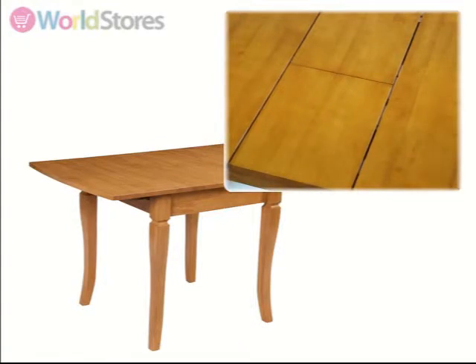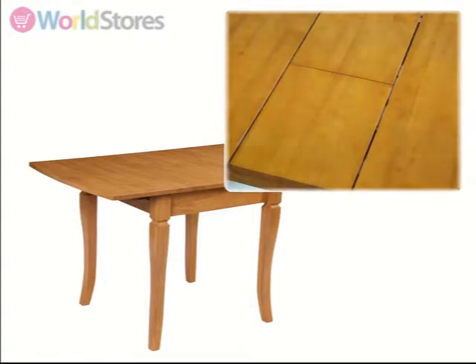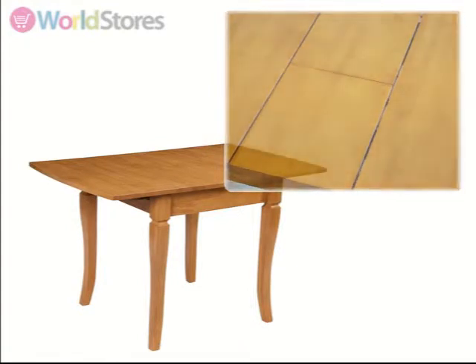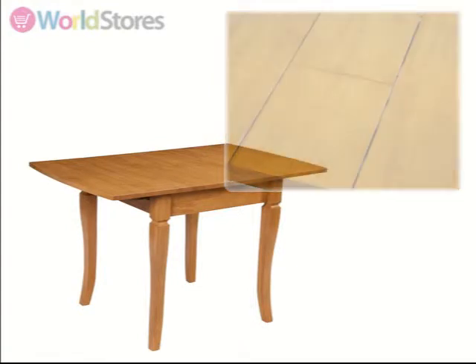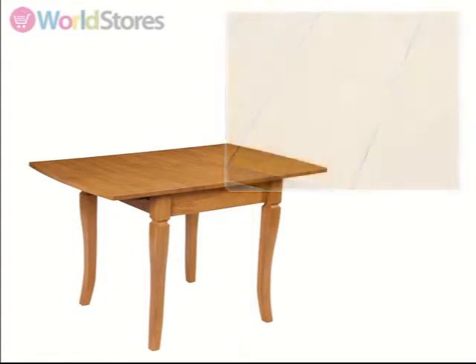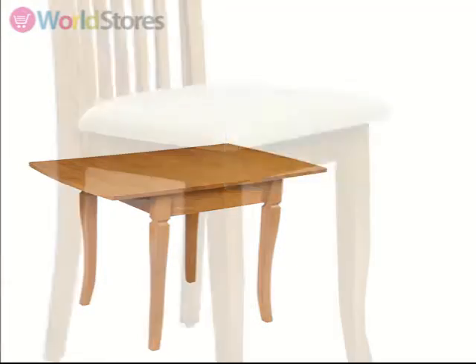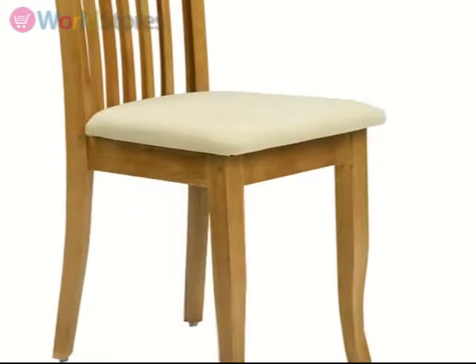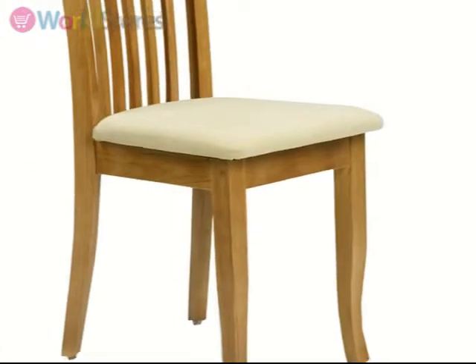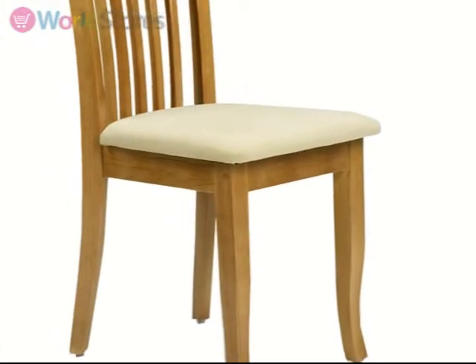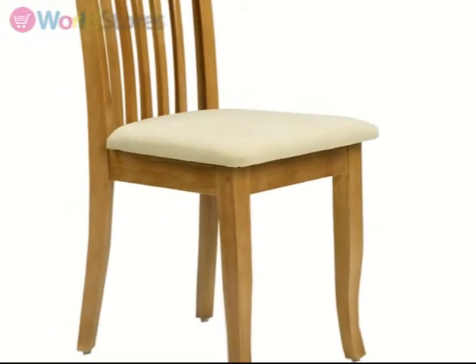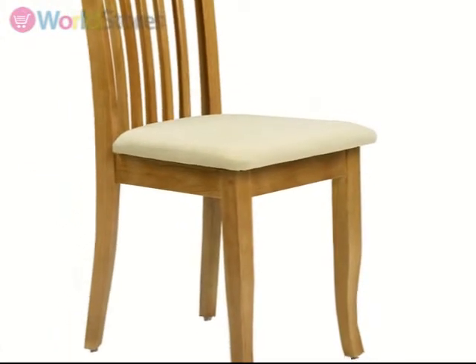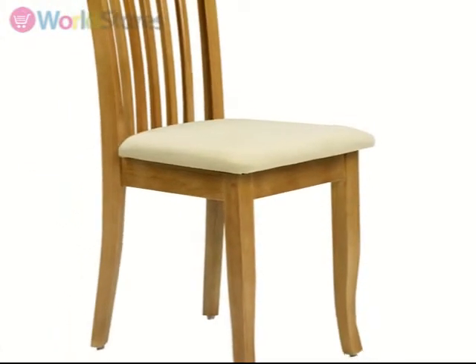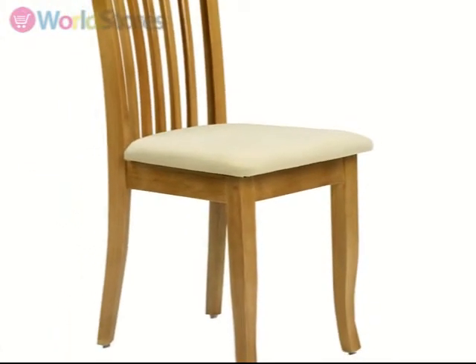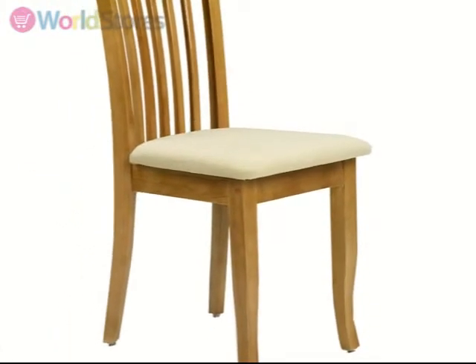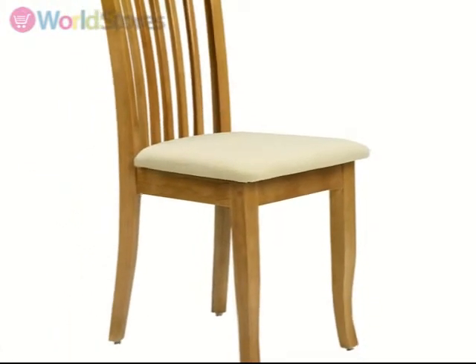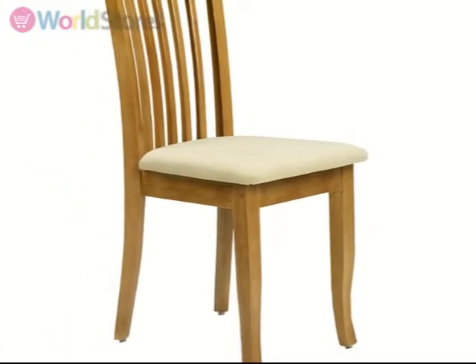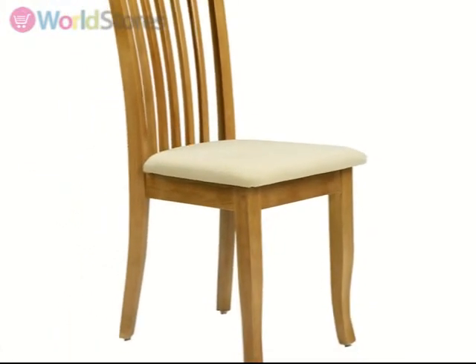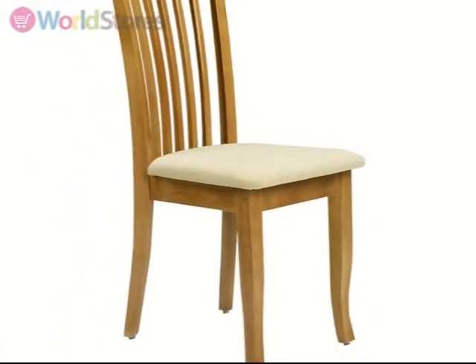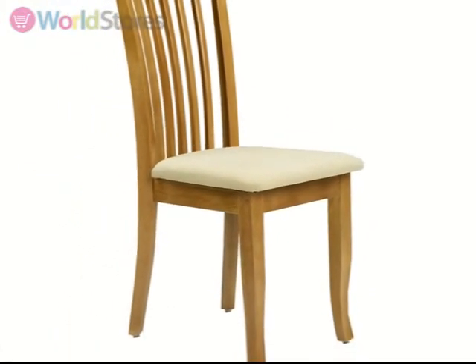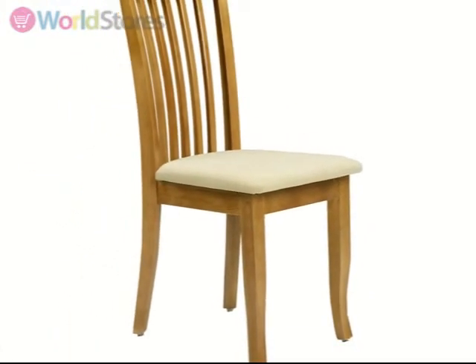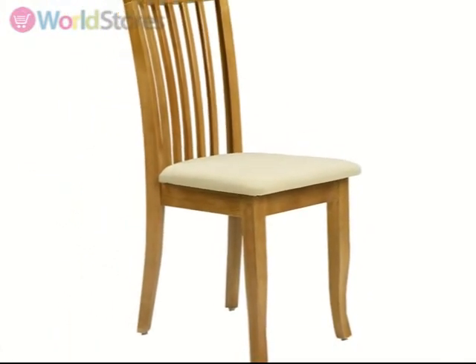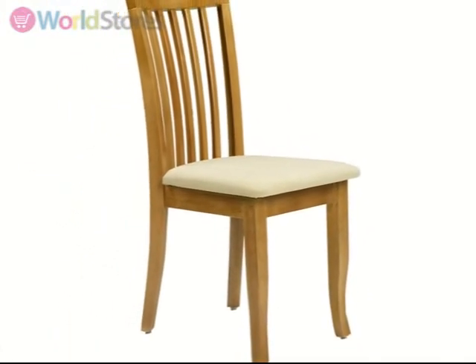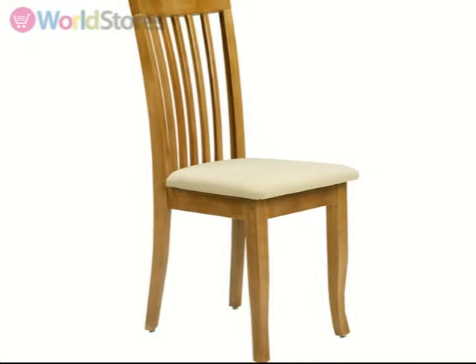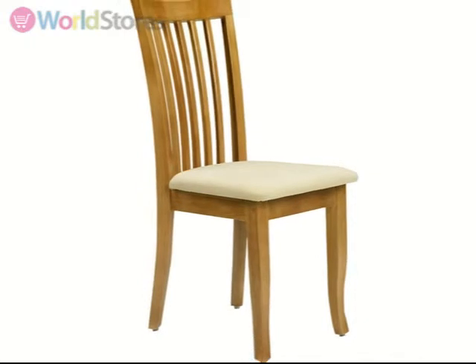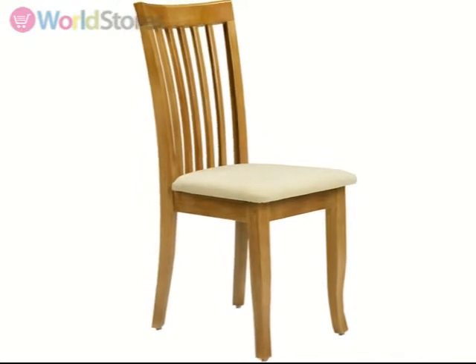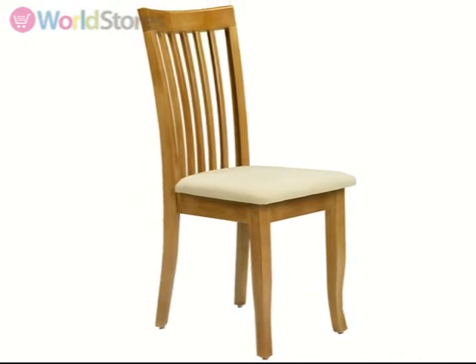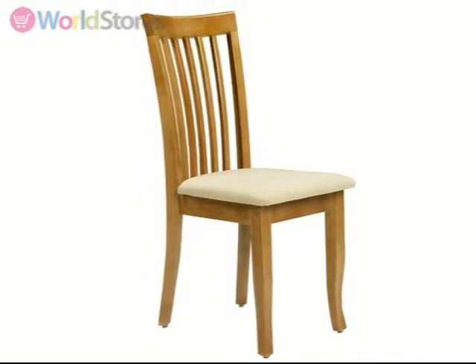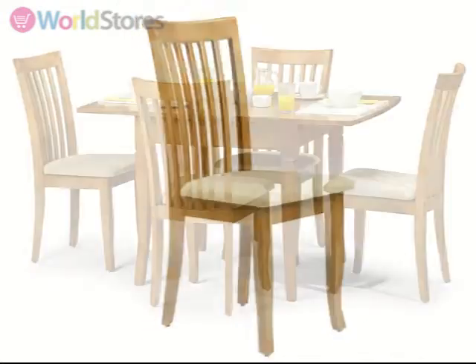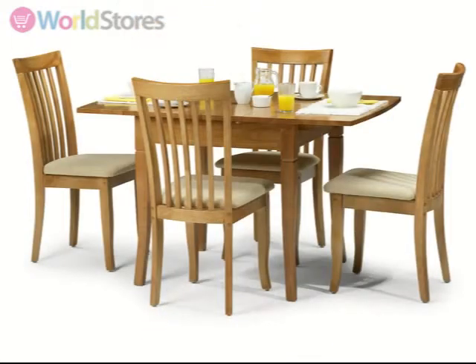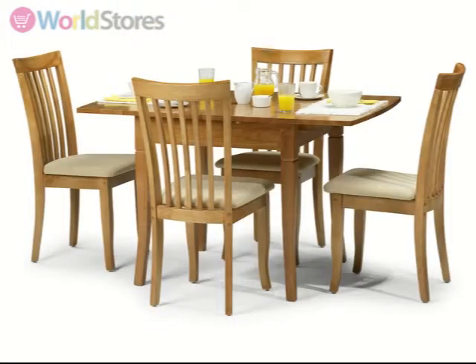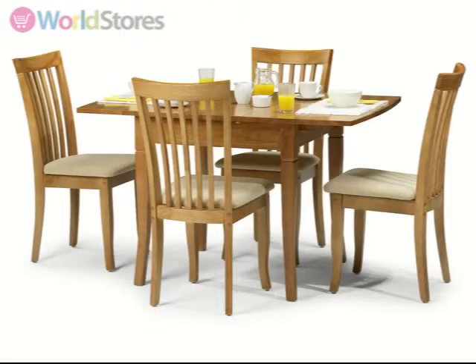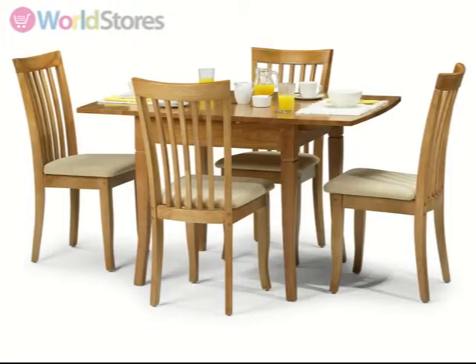Complete with four dining chairs, this set is ideal for hosting intimate dinner parties. See the product page for more information.